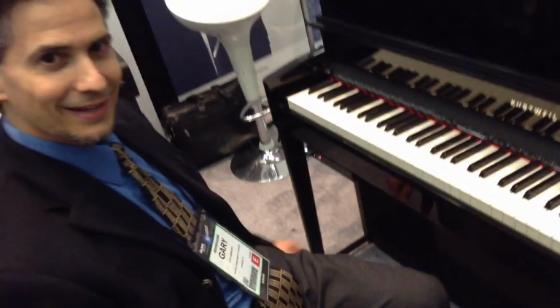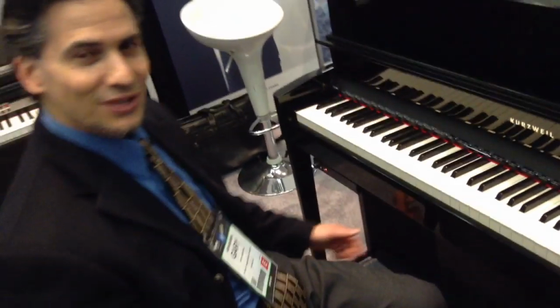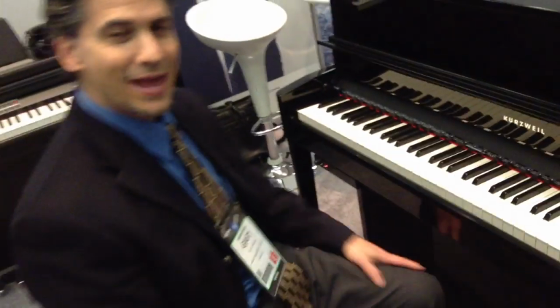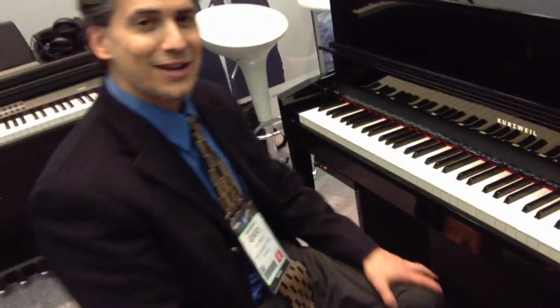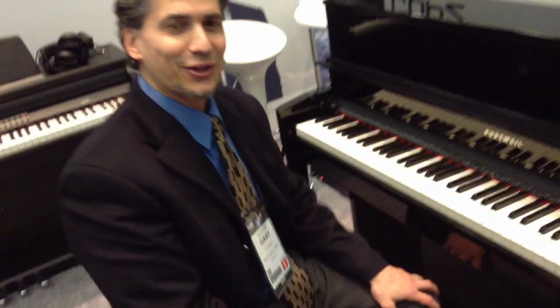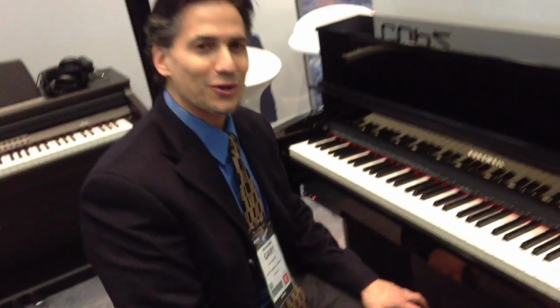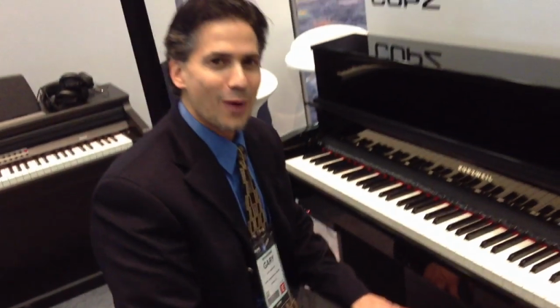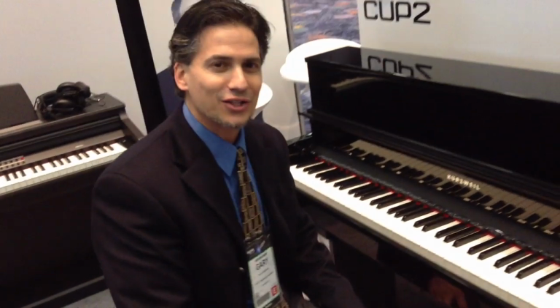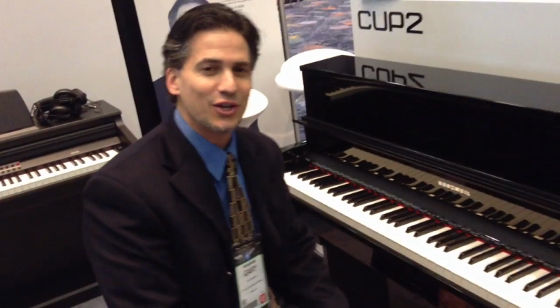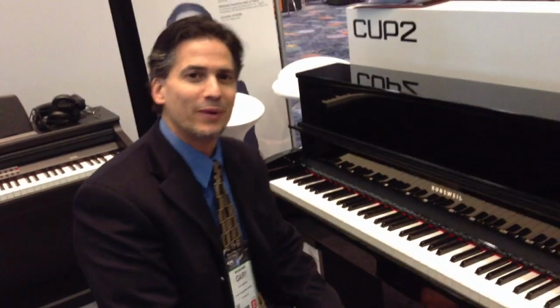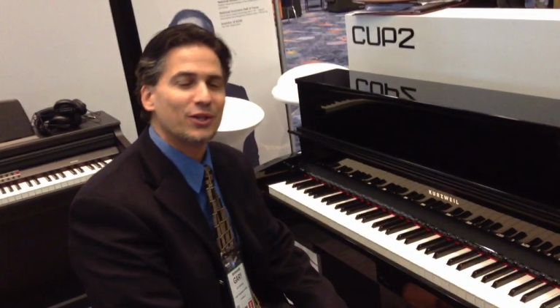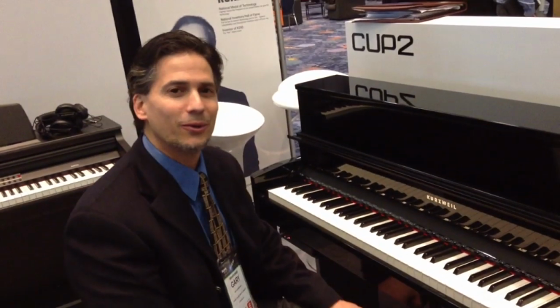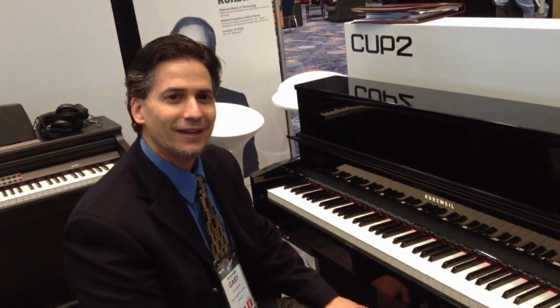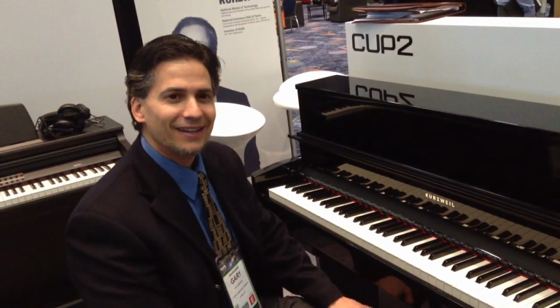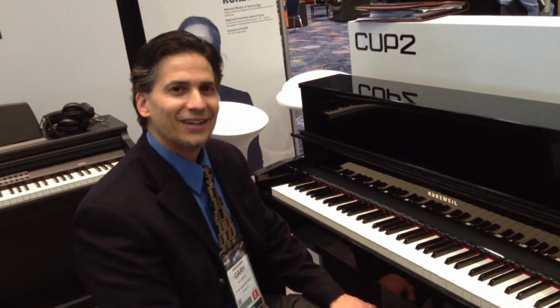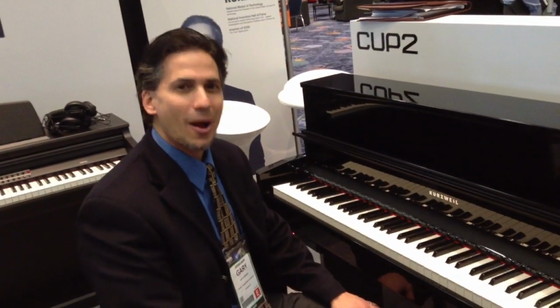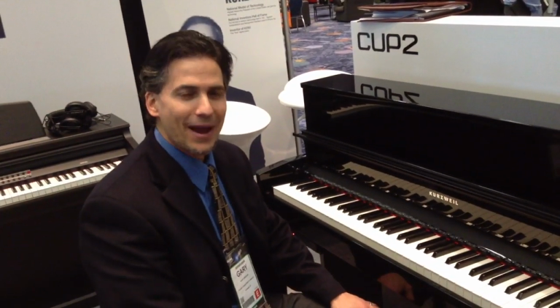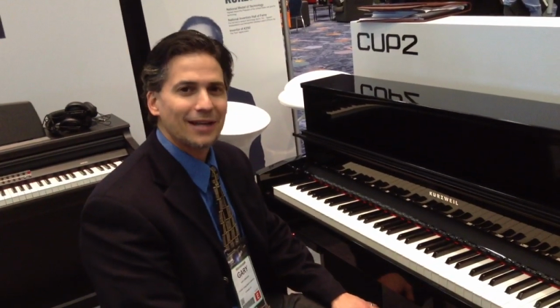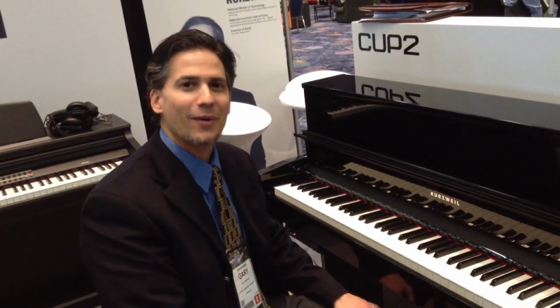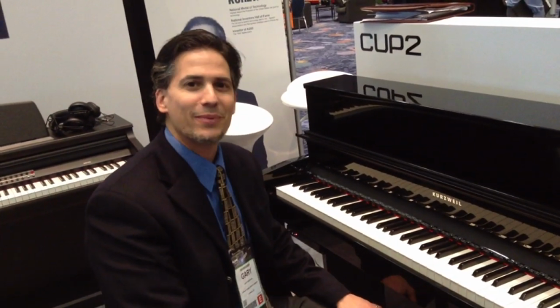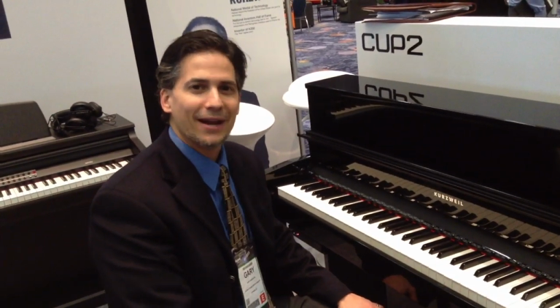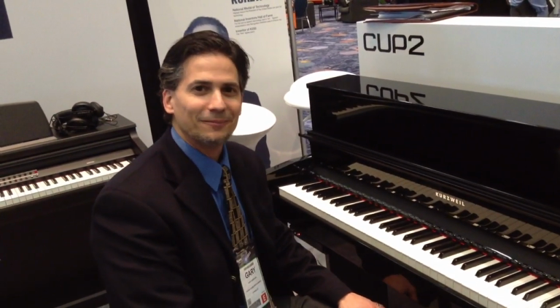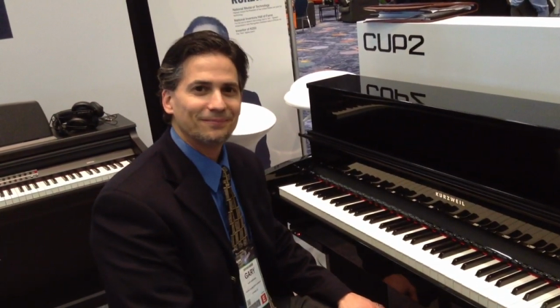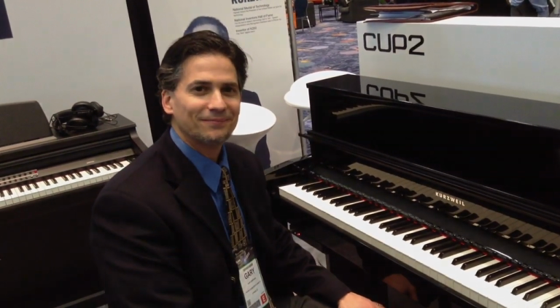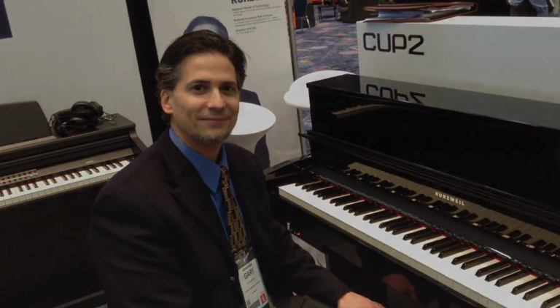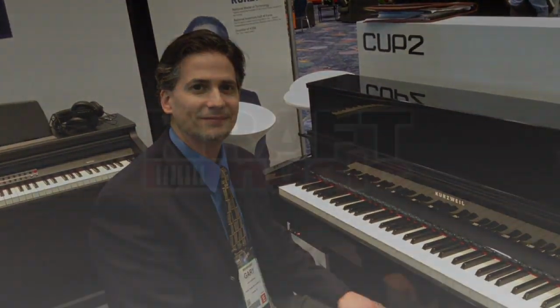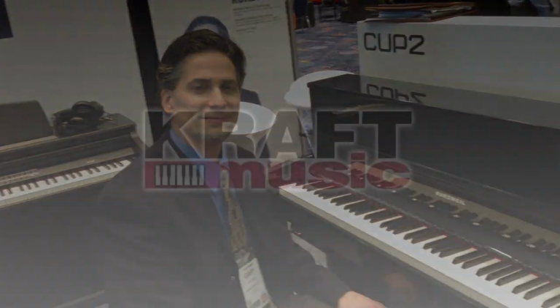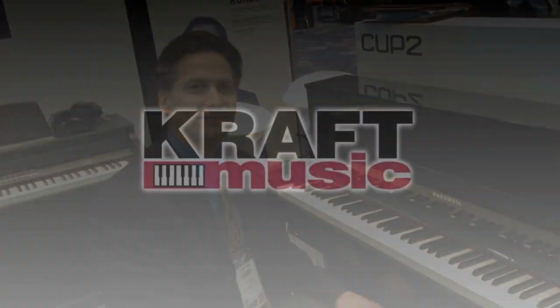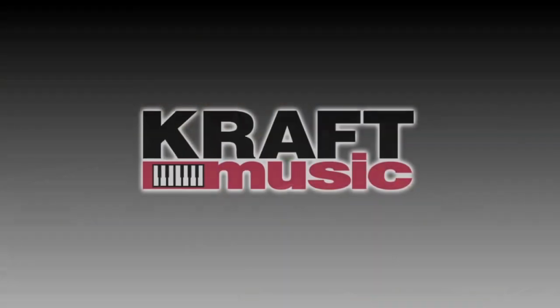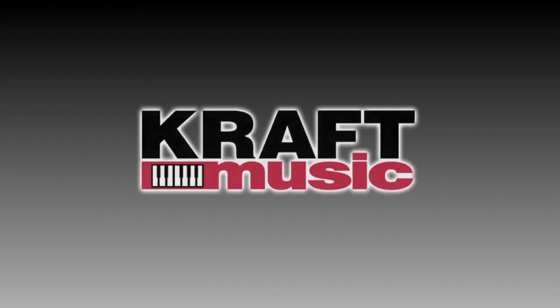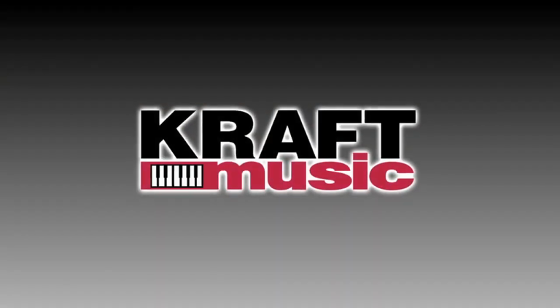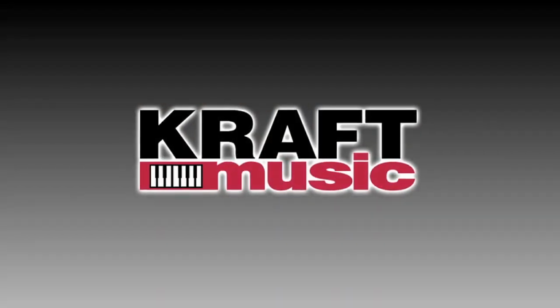So that is the Kurzweil CUP-2 Compact Upright Piano. Thank you.